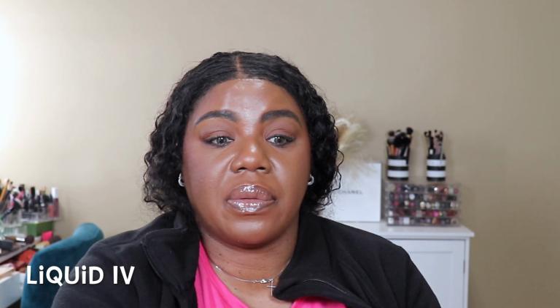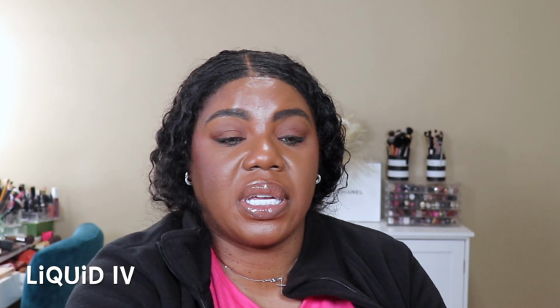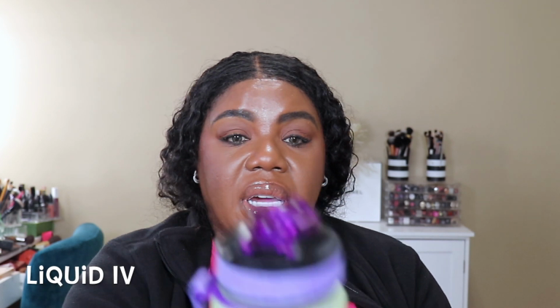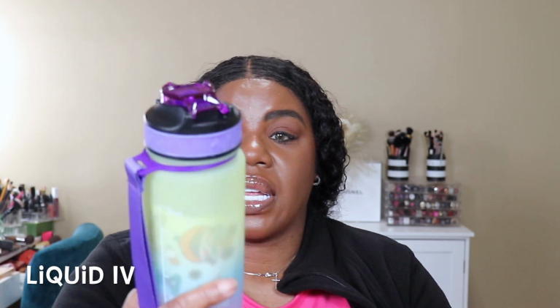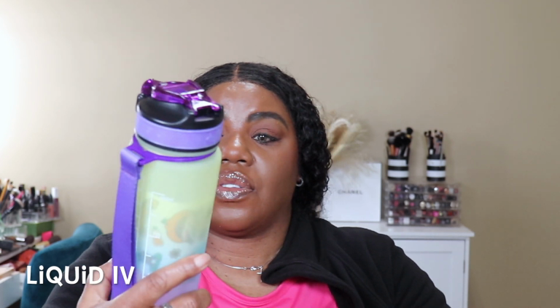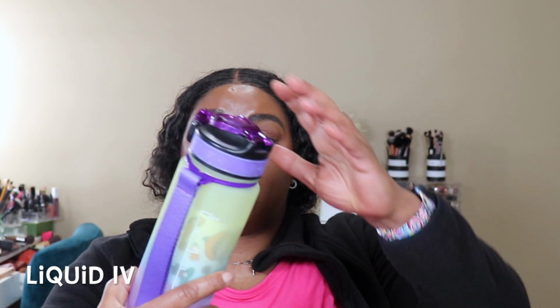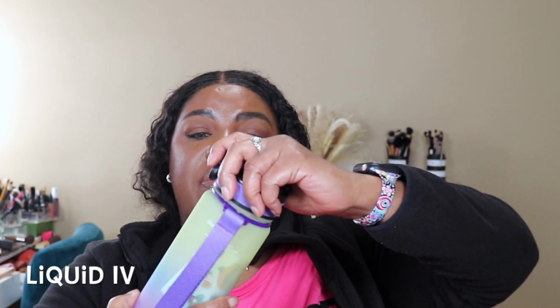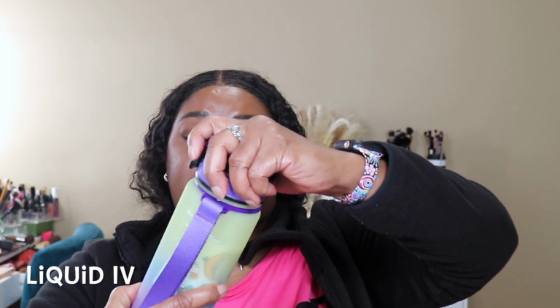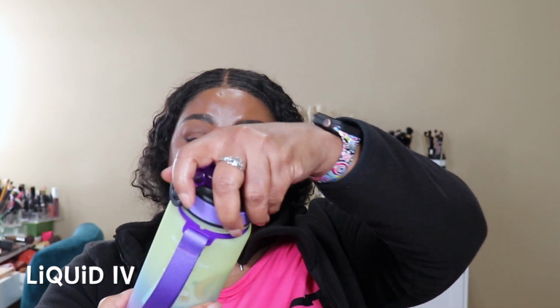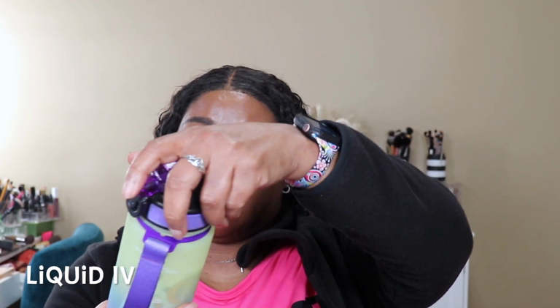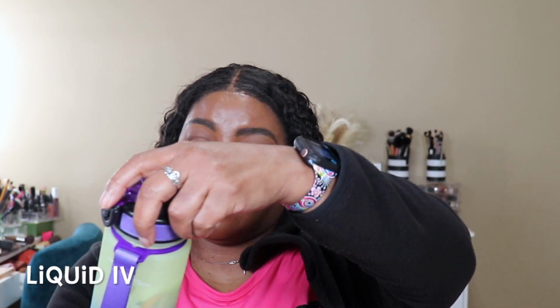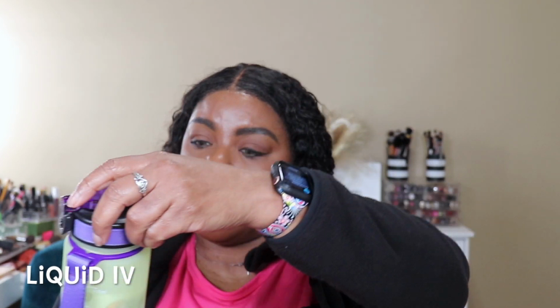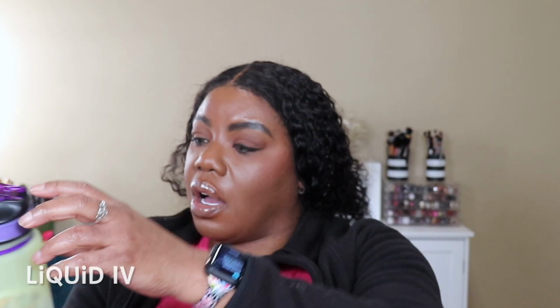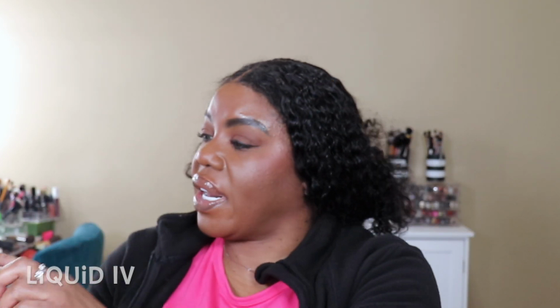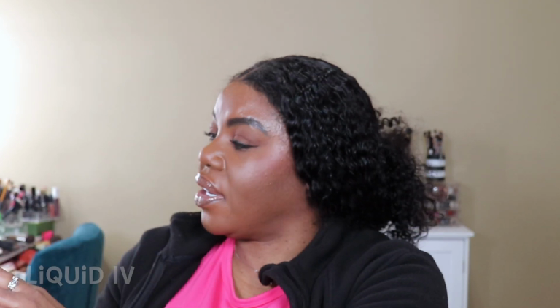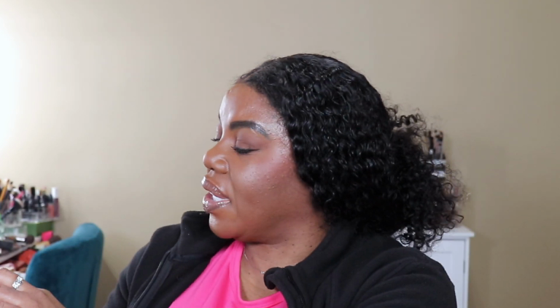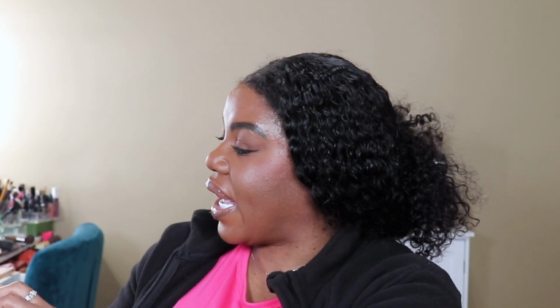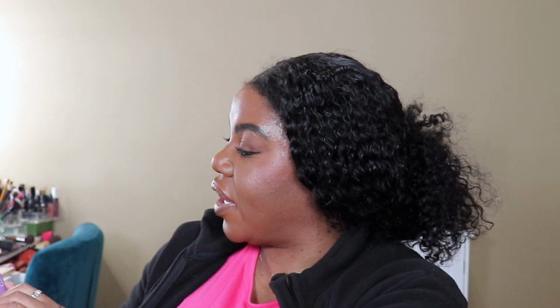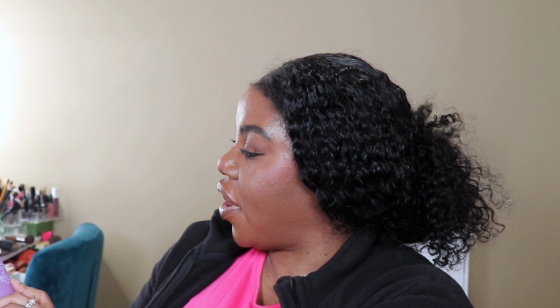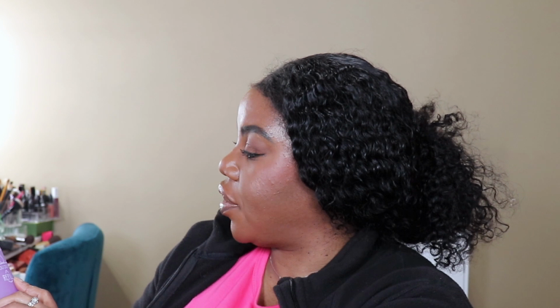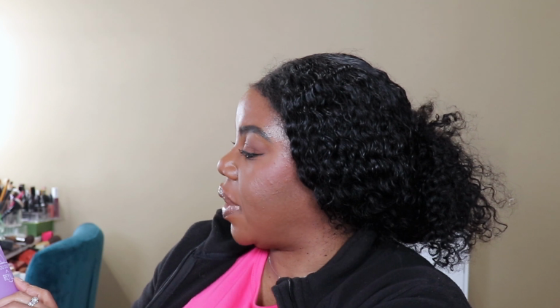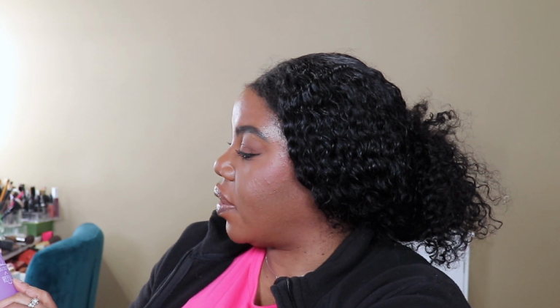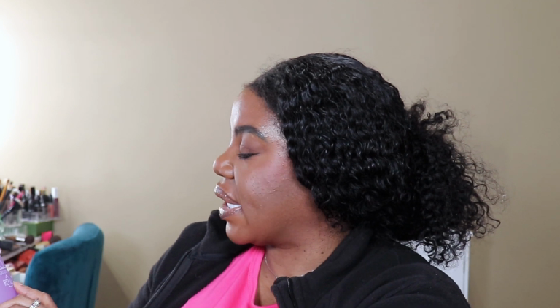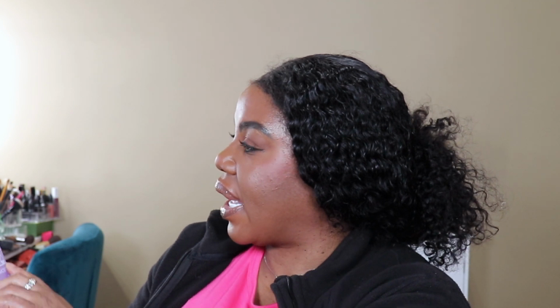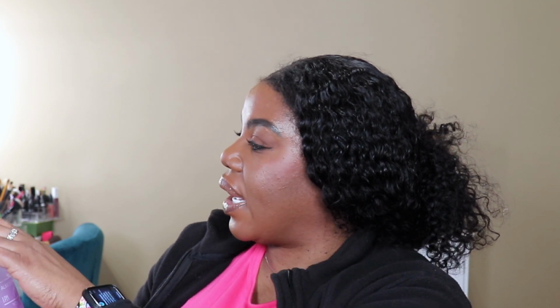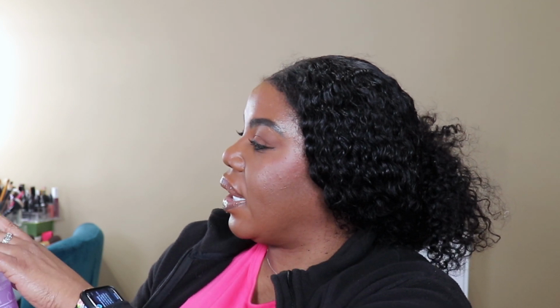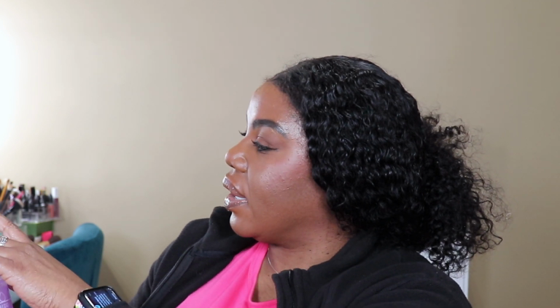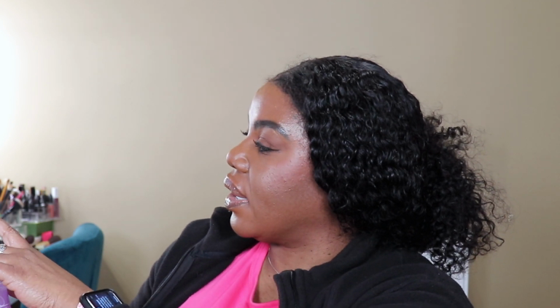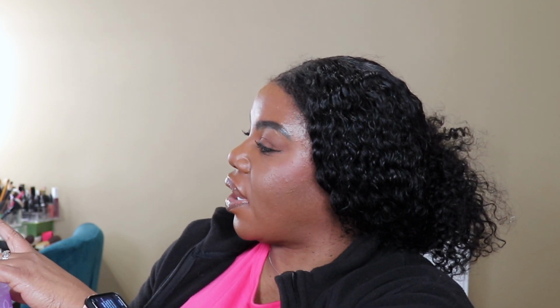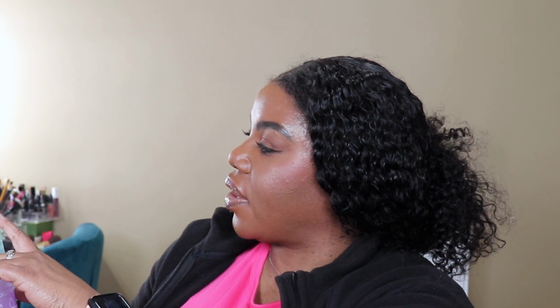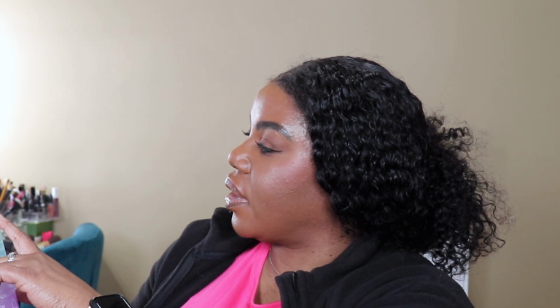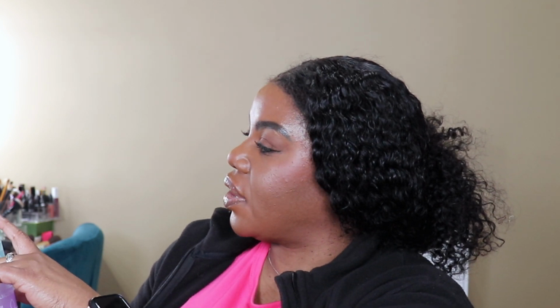Anyway, I got this water bottle and I didn't know — it's got encouragement on the side.